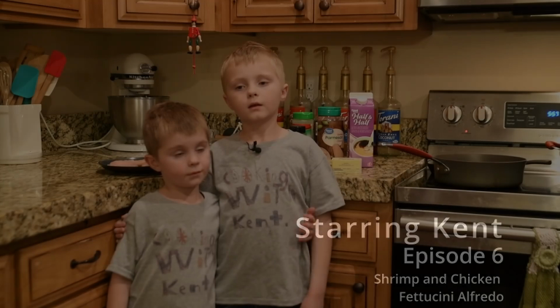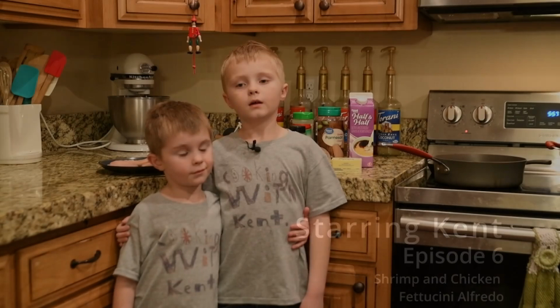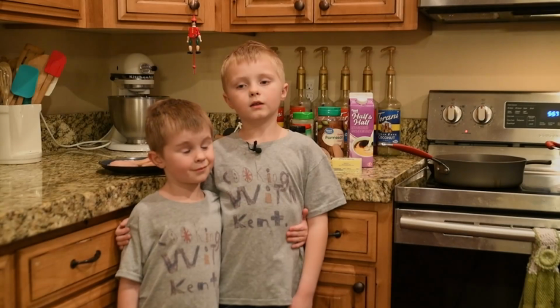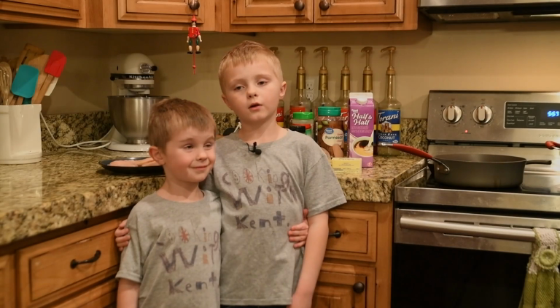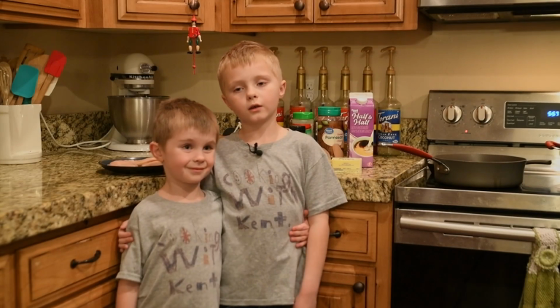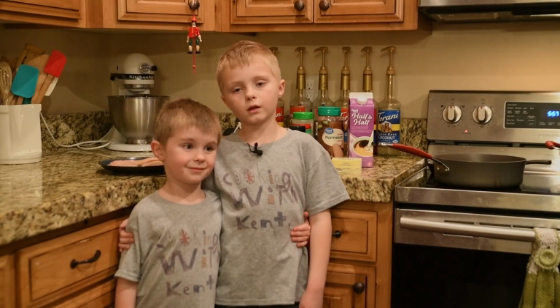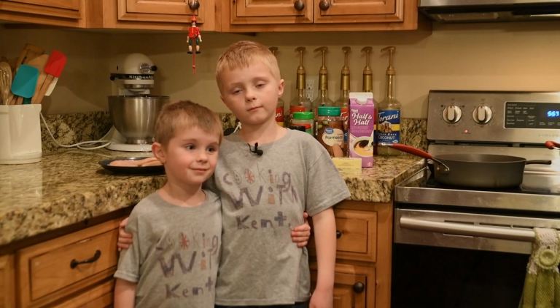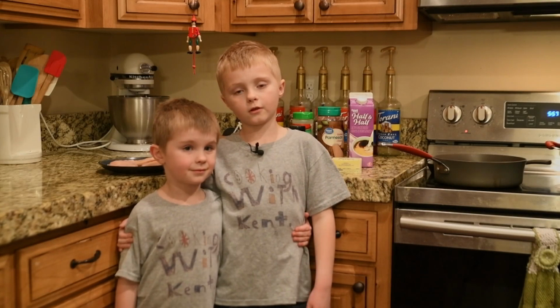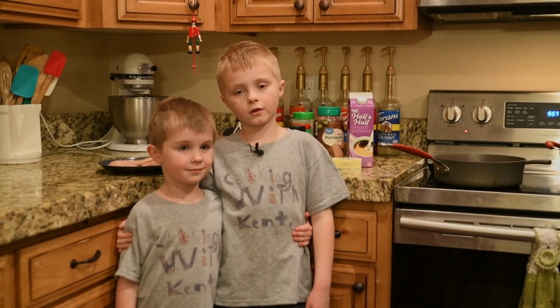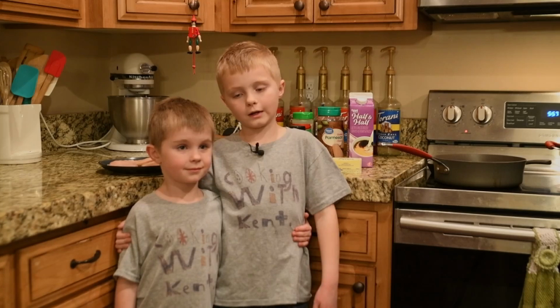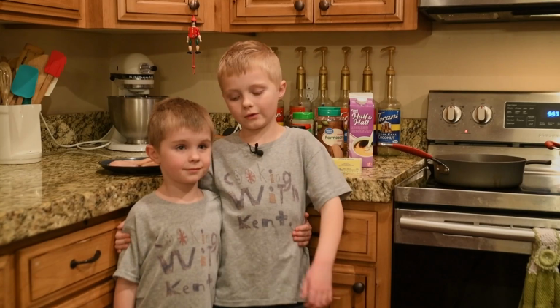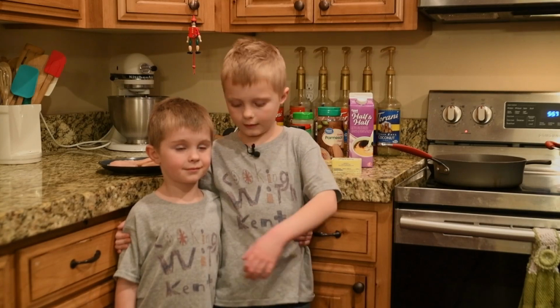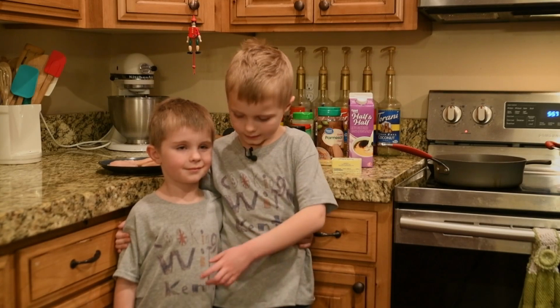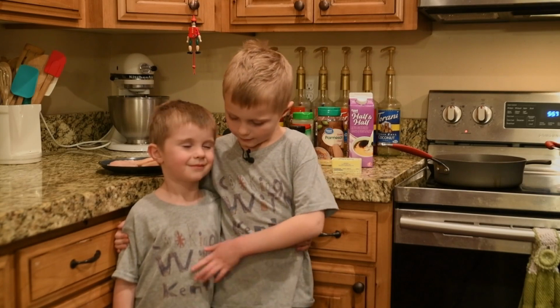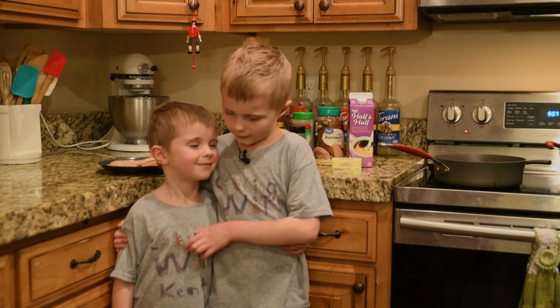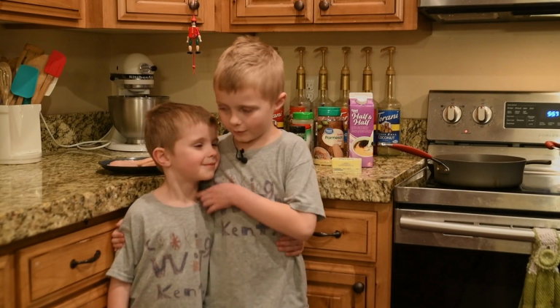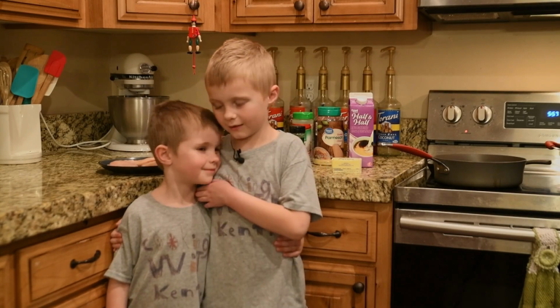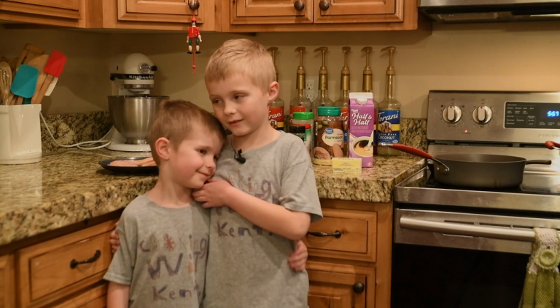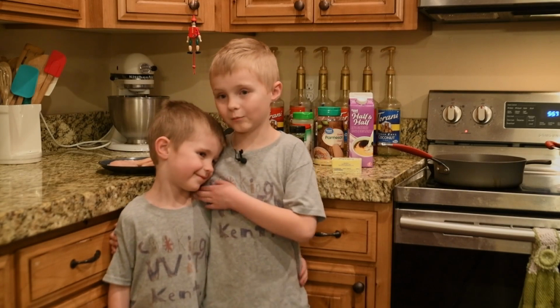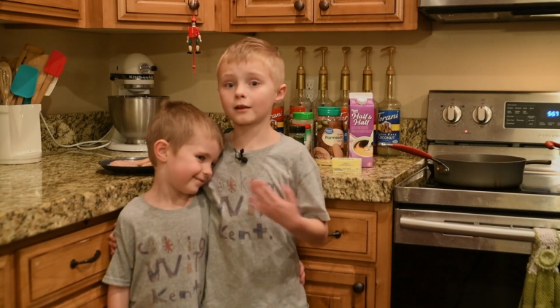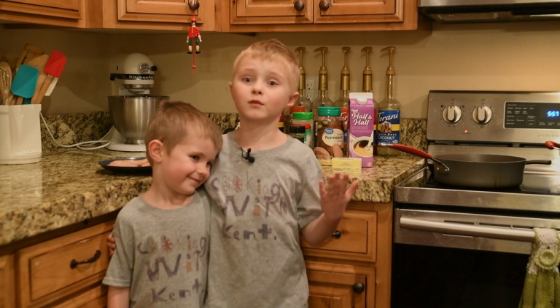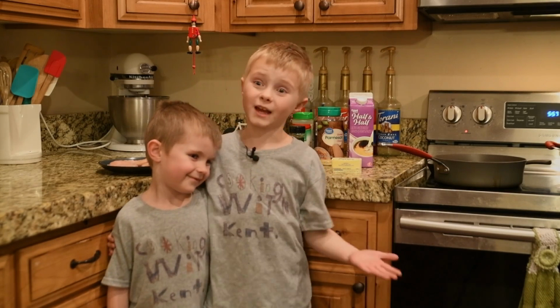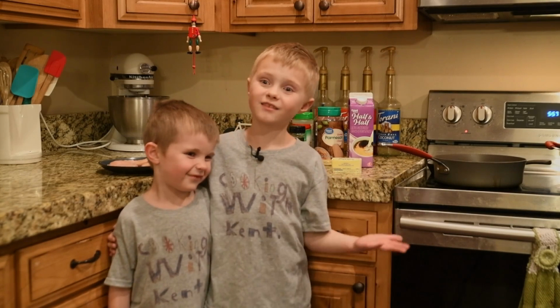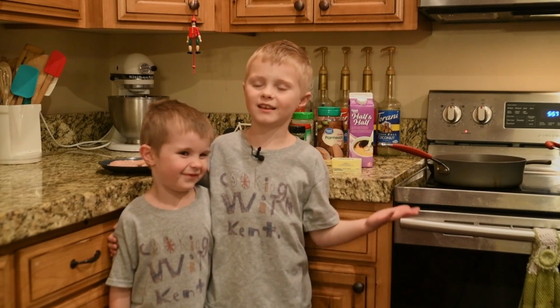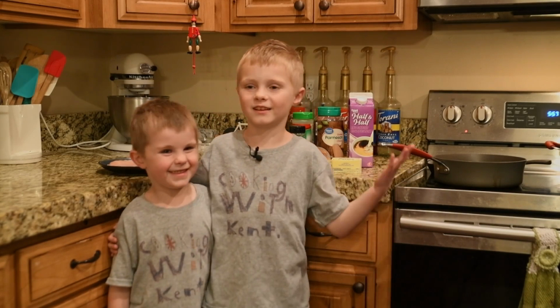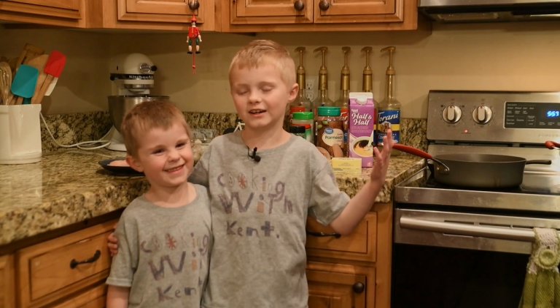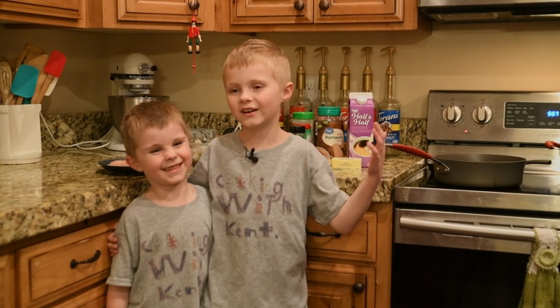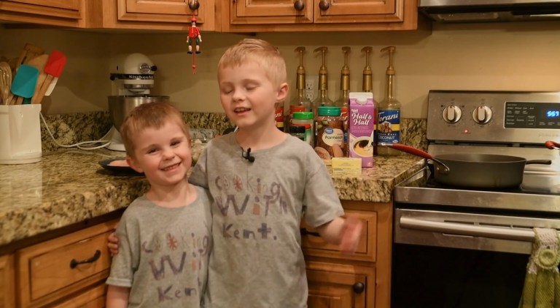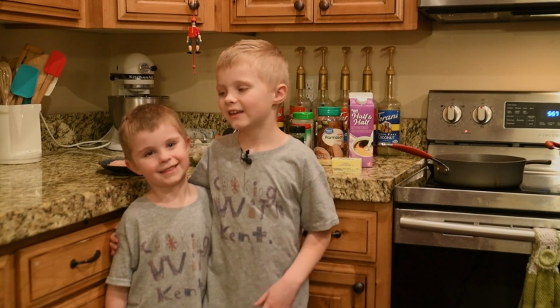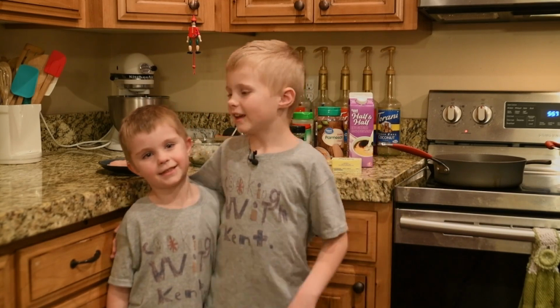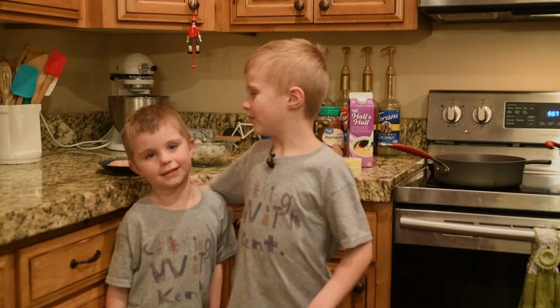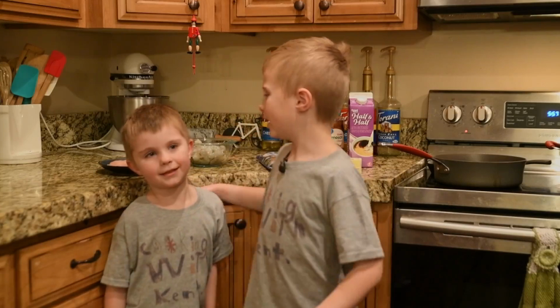Hello and welcome to Cooking with Kent. This is my assistant Max from last season.